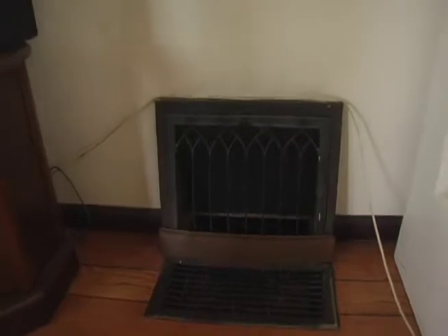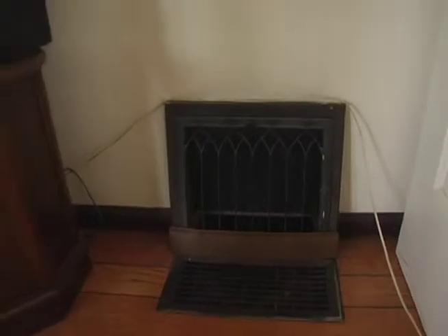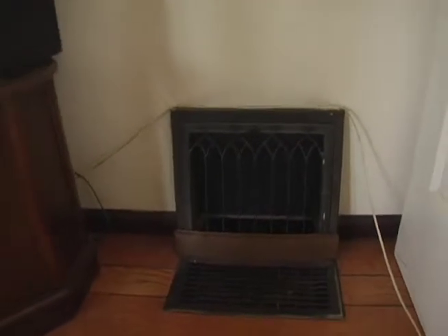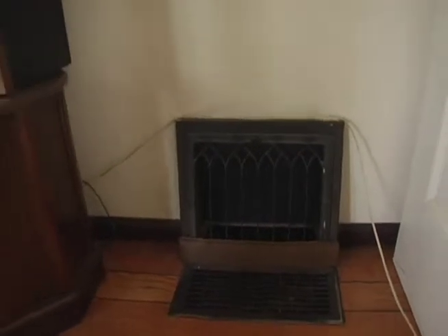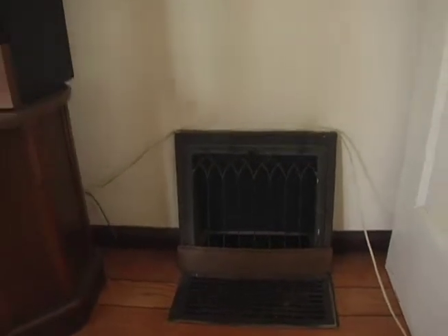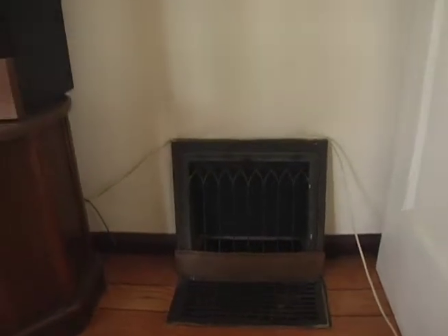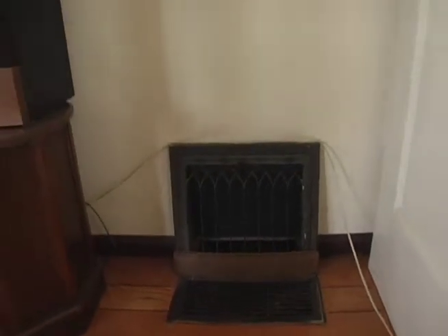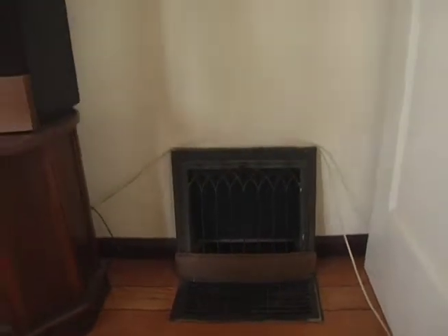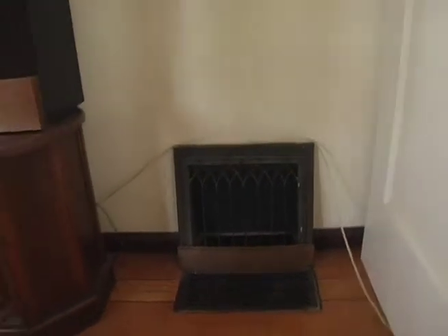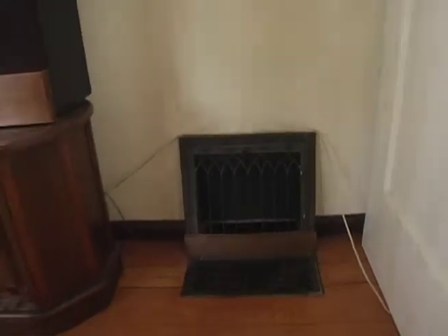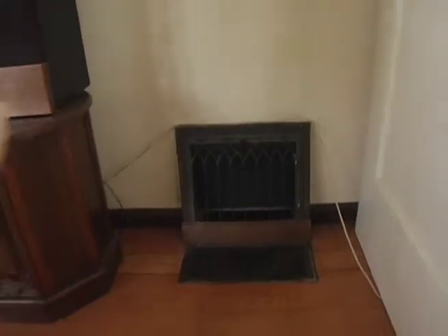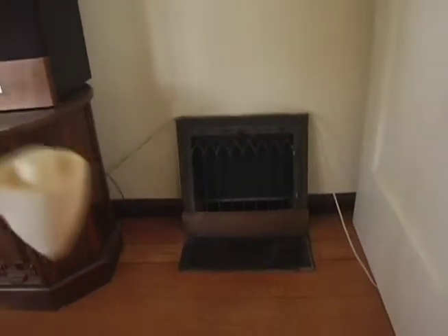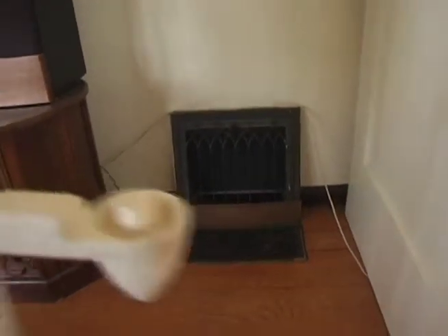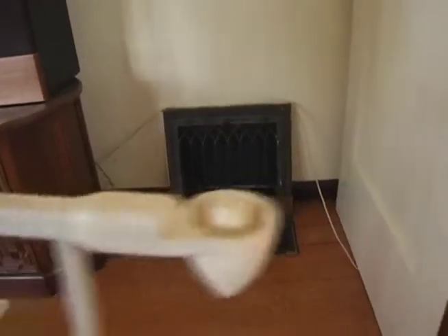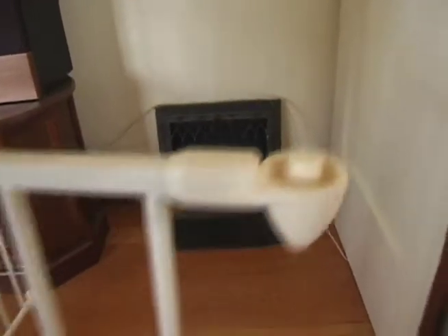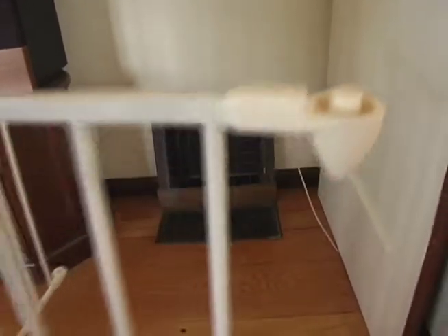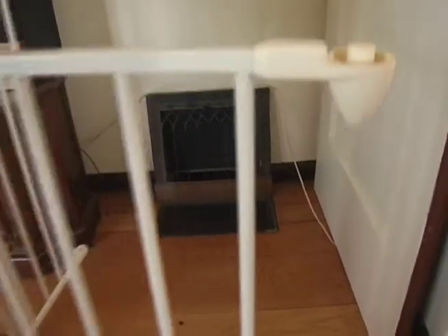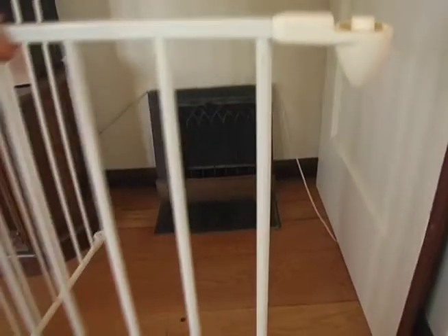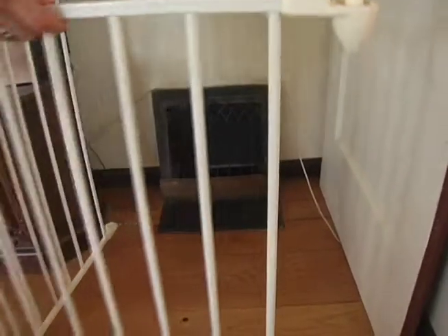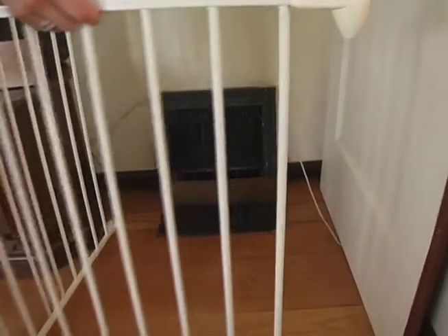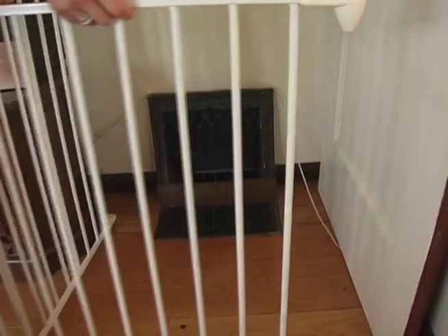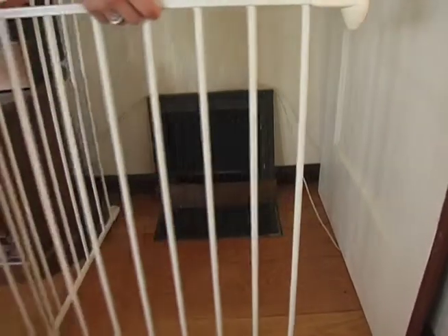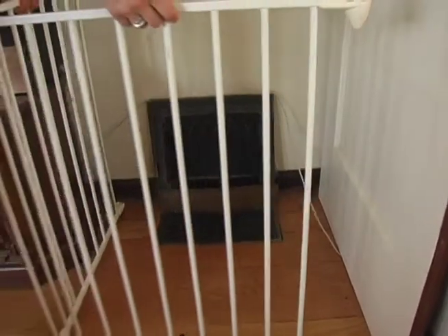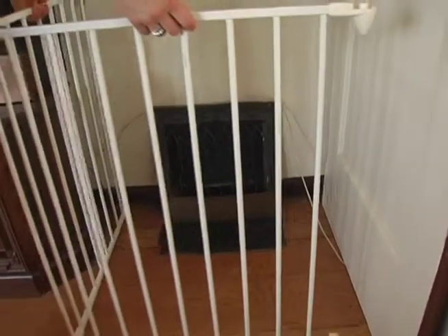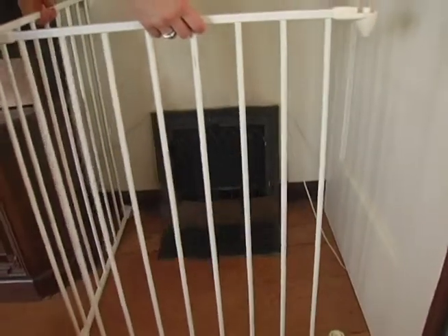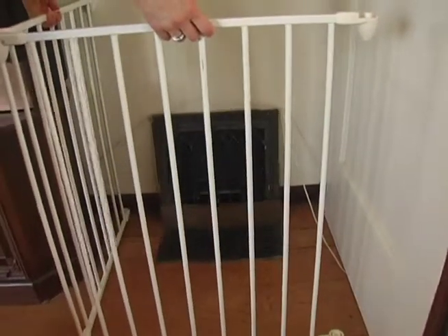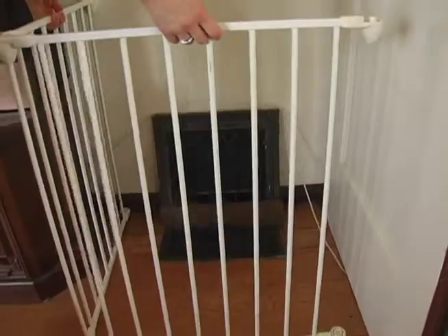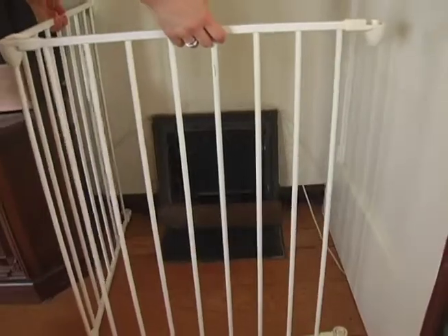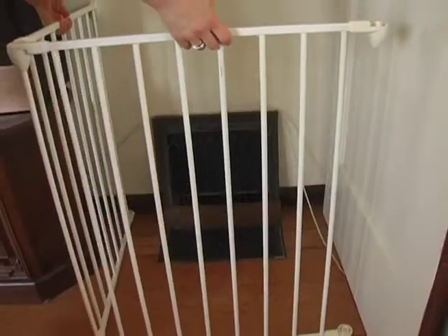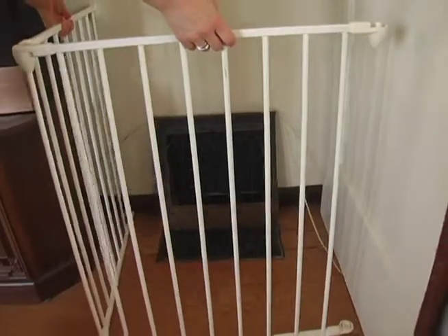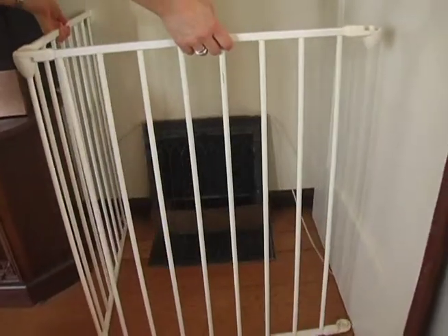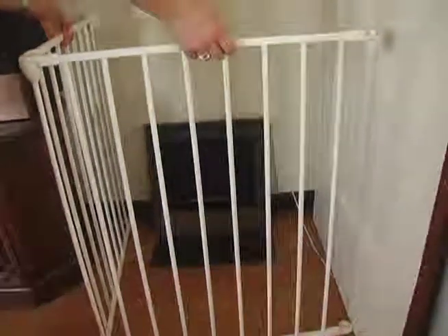At wall diffusers for furnaces or floor grates that get very hot to the touch, it may be necessary to put an enclosure around it.